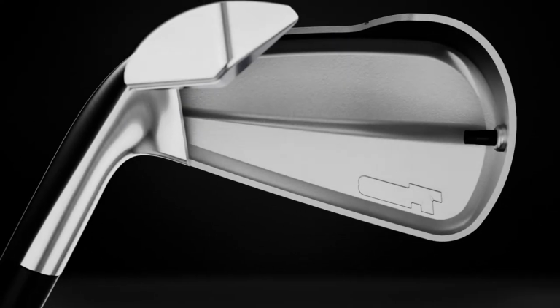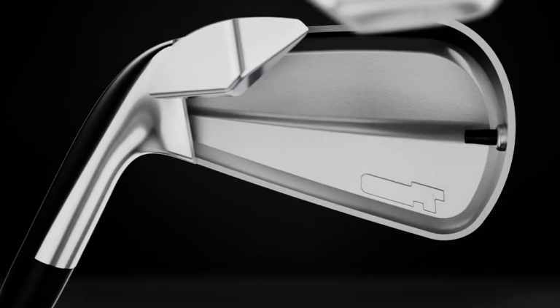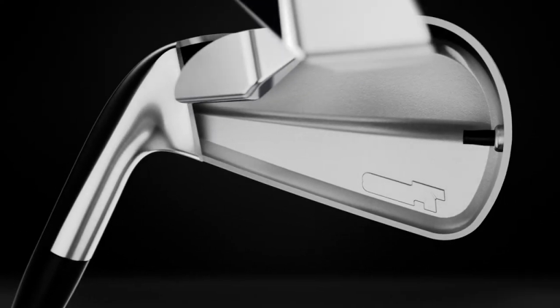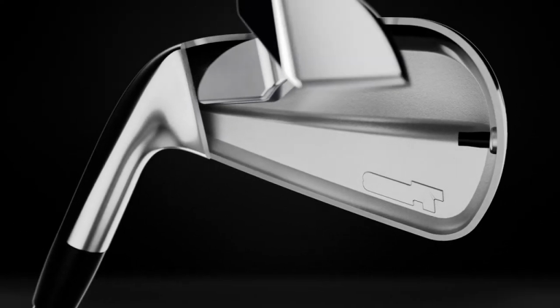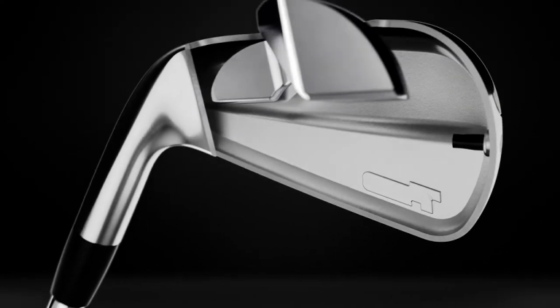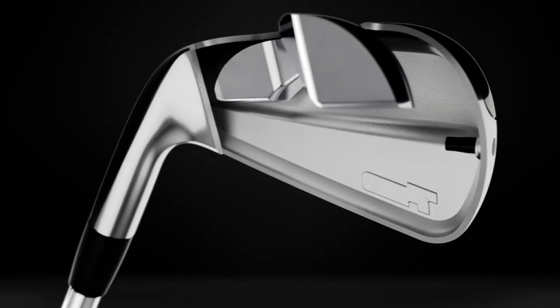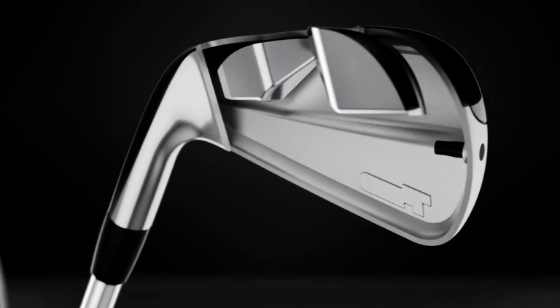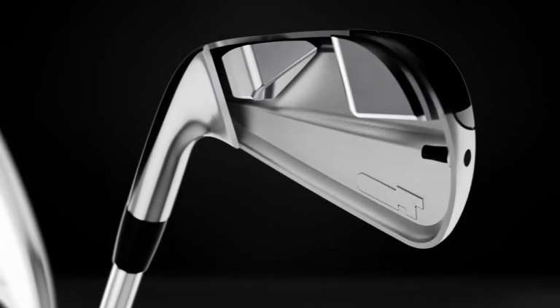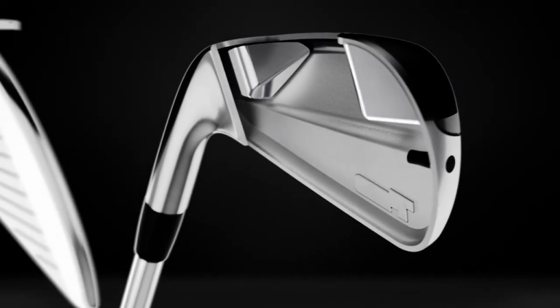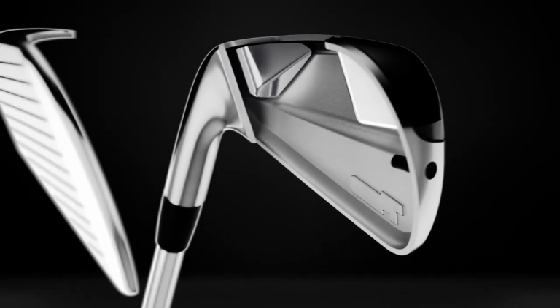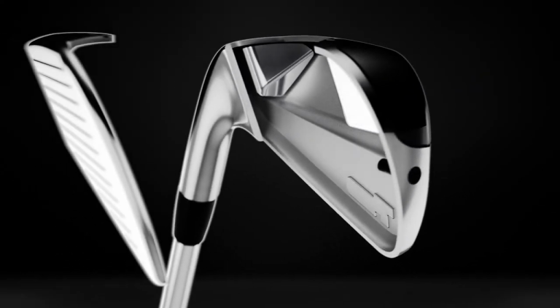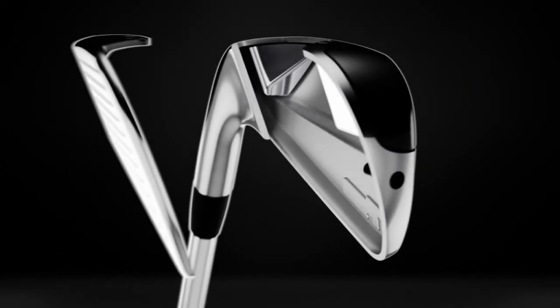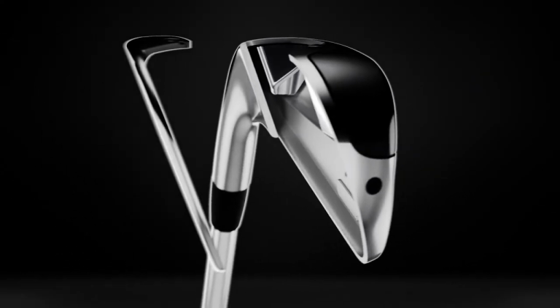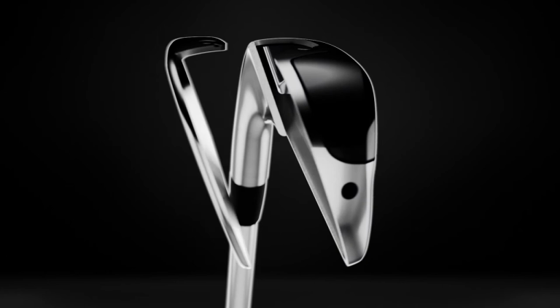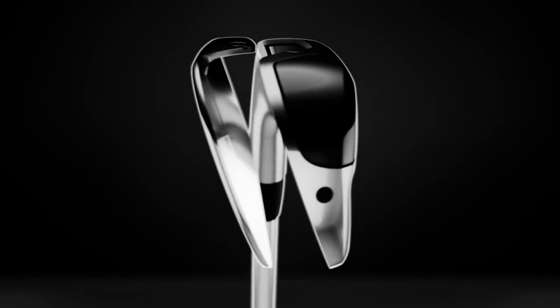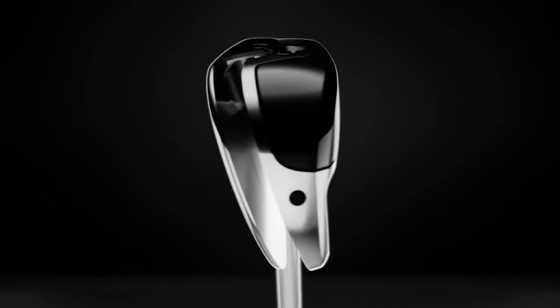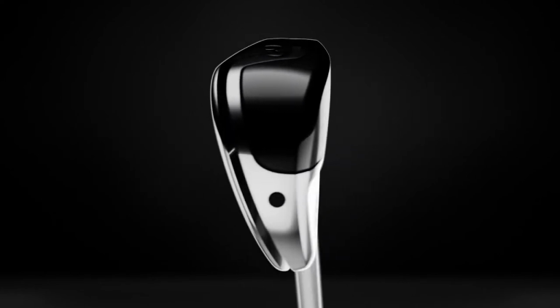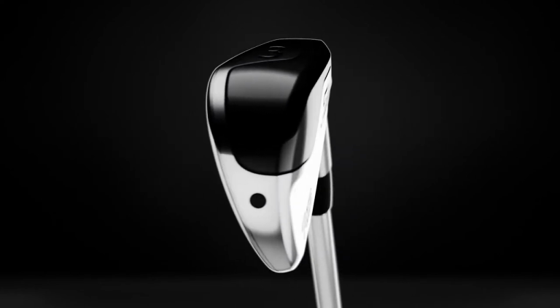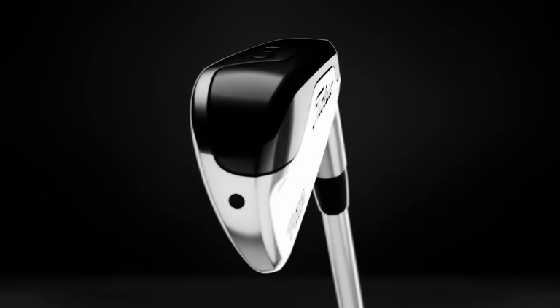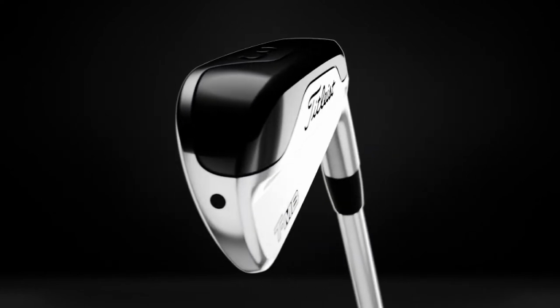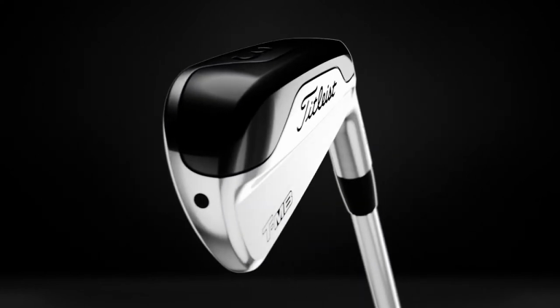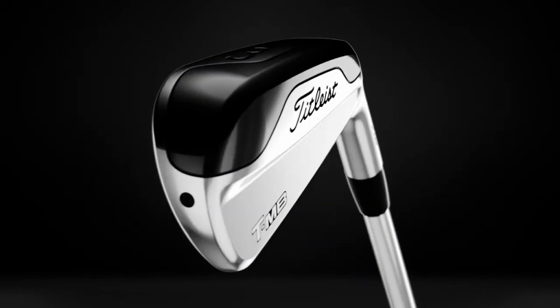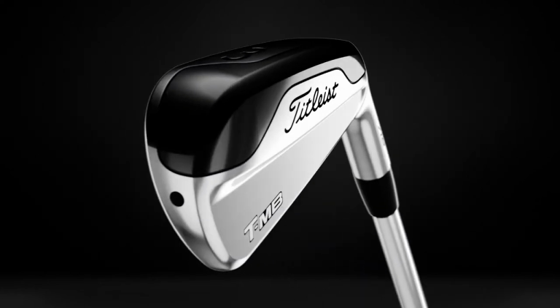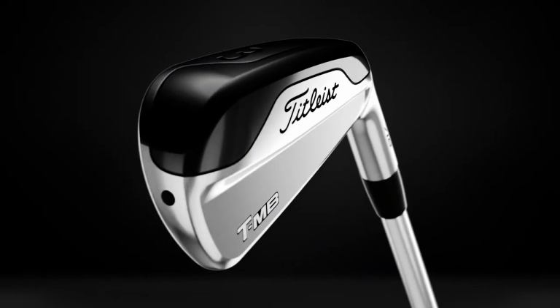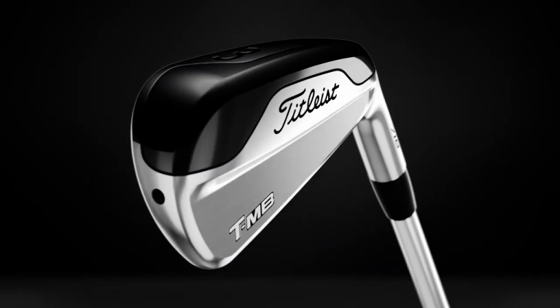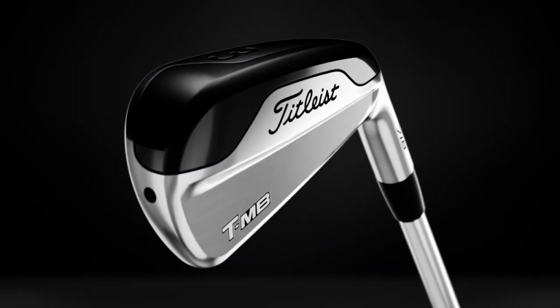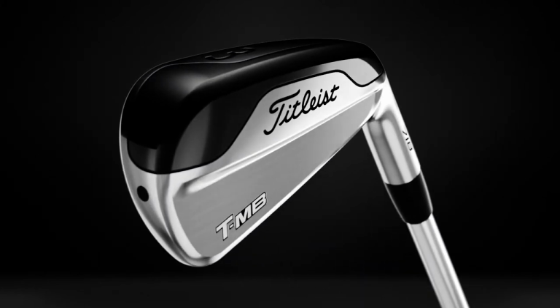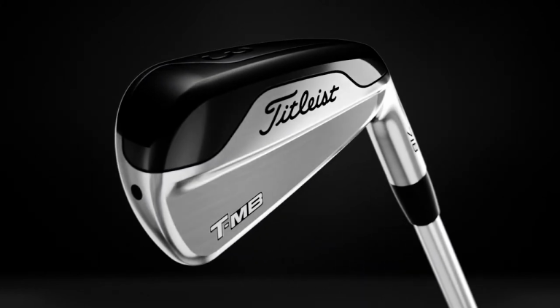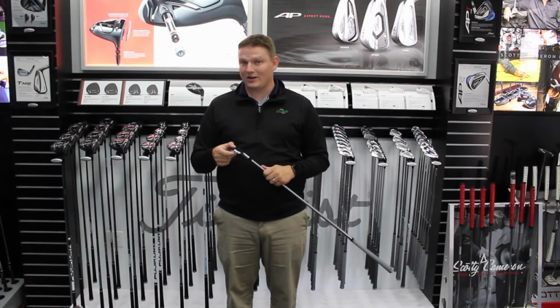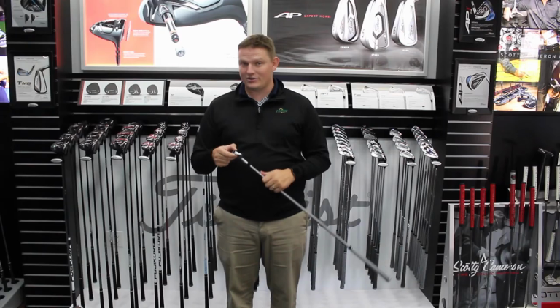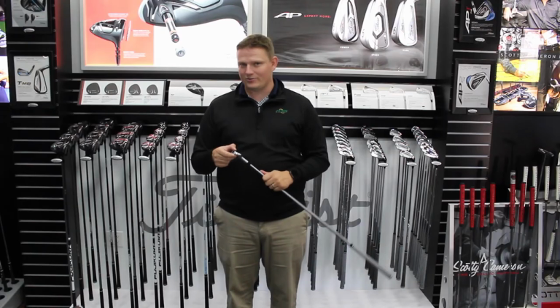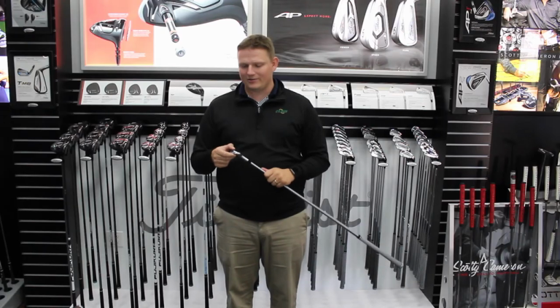You're getting tour proven performance out of this iron, with some Titleist staffers even moving to it on tour.